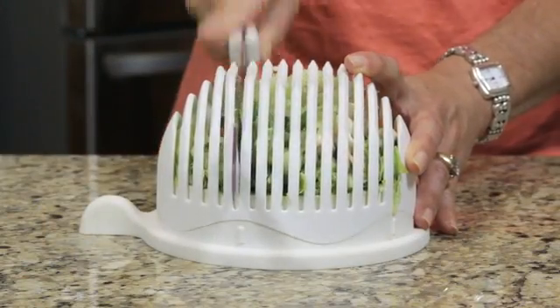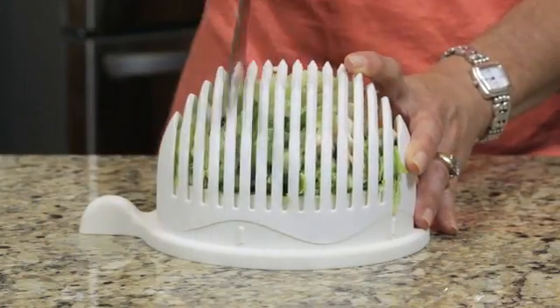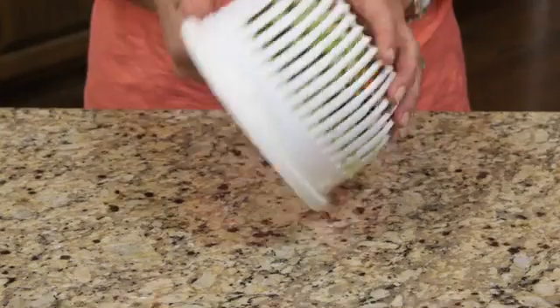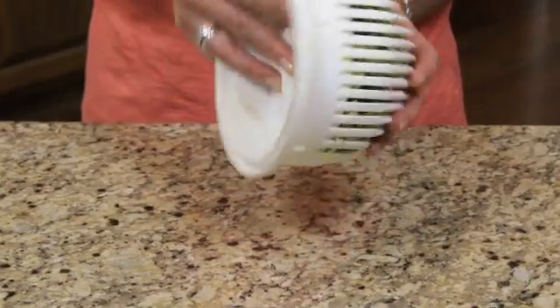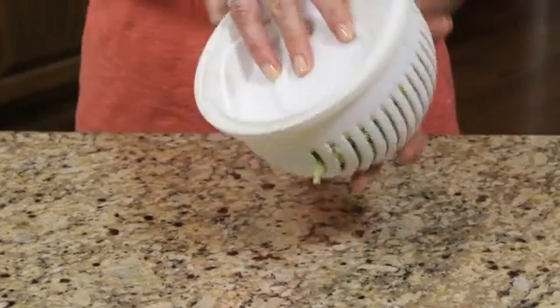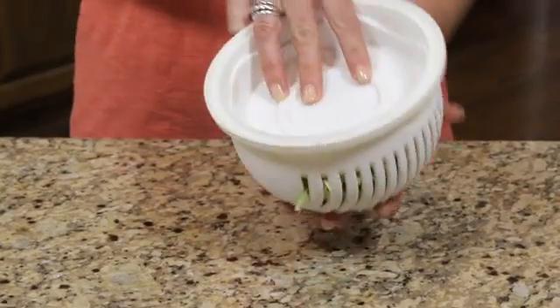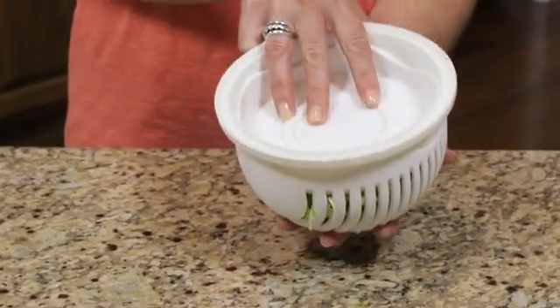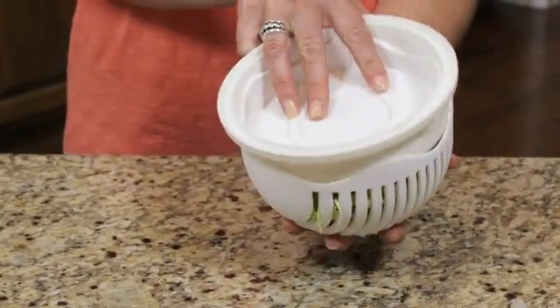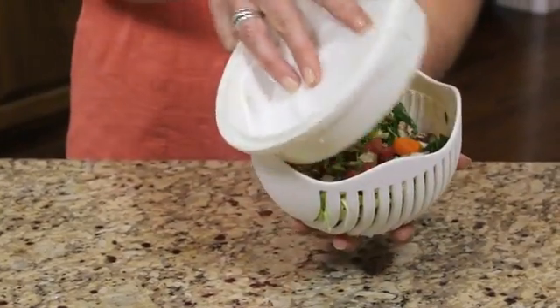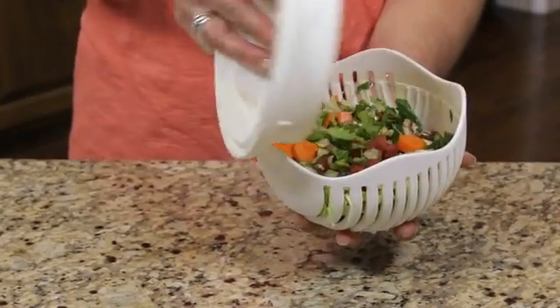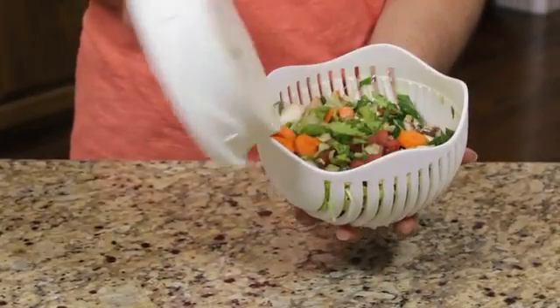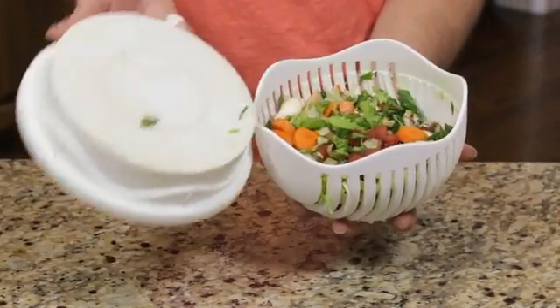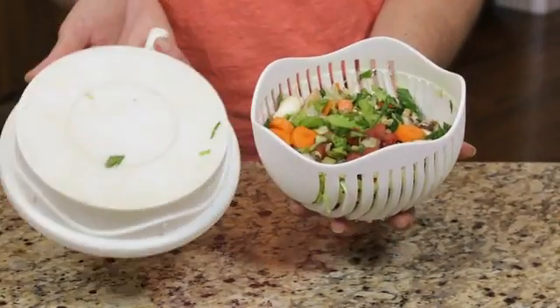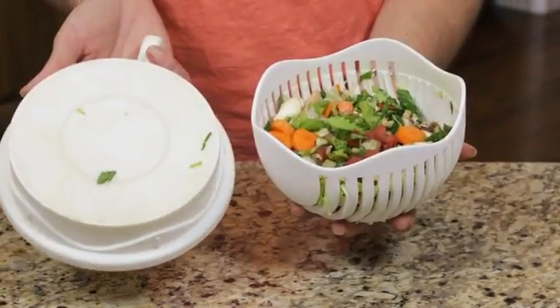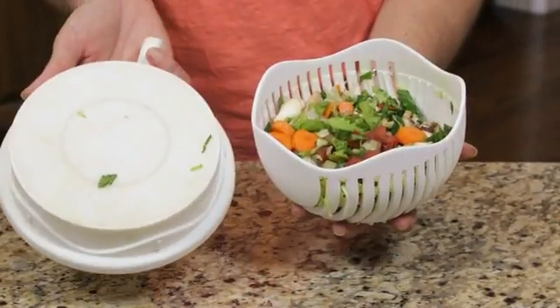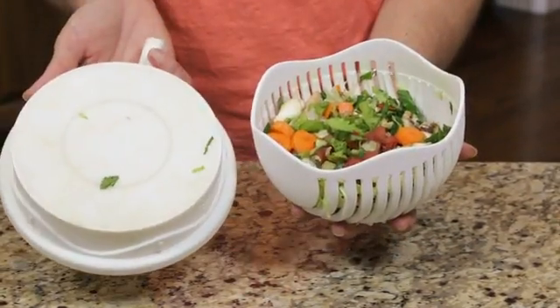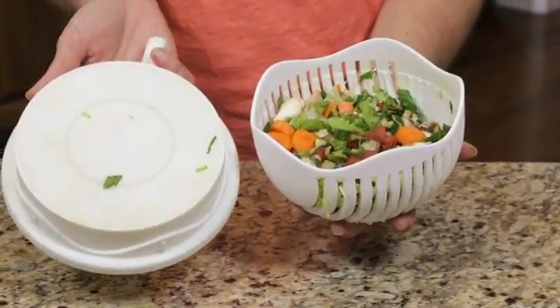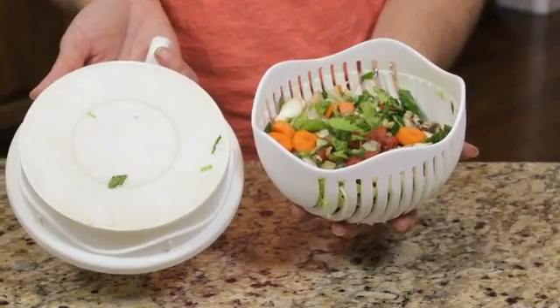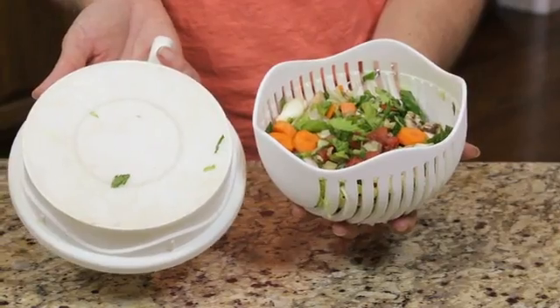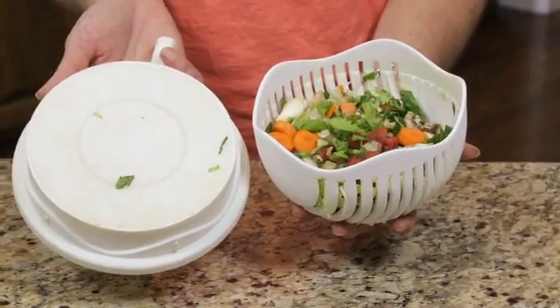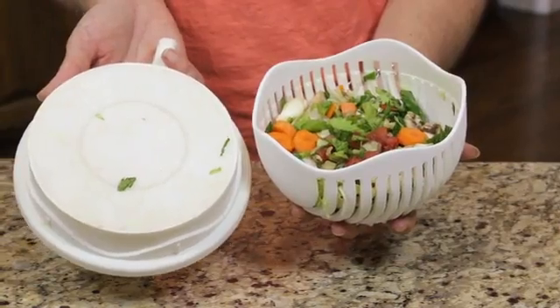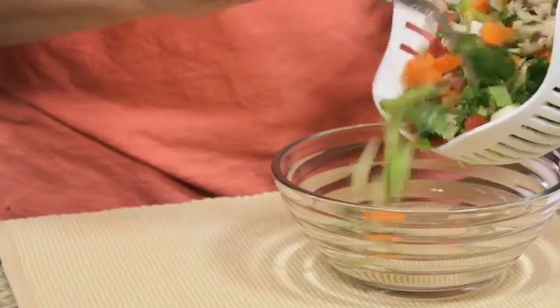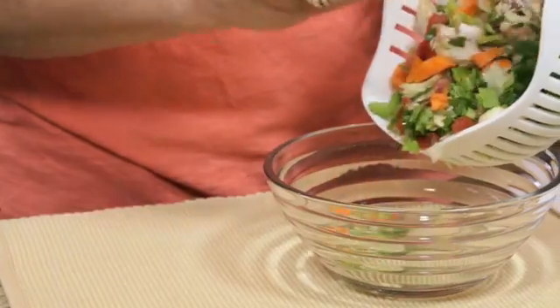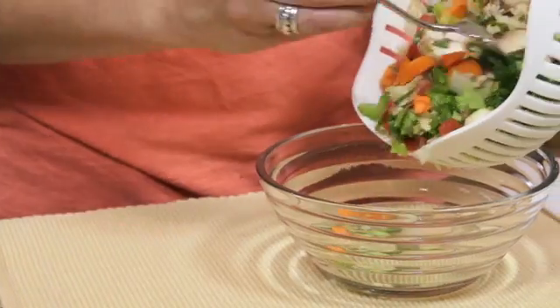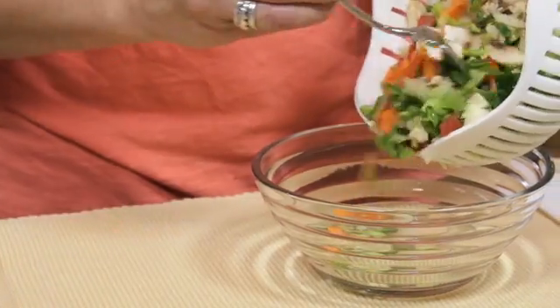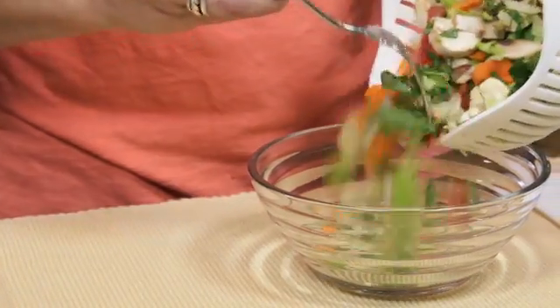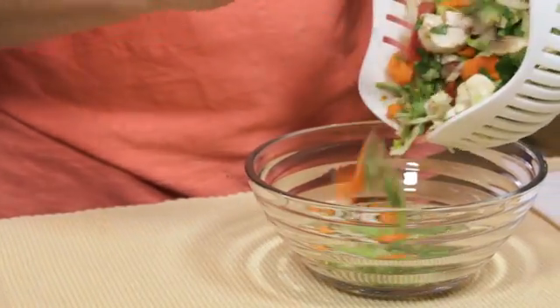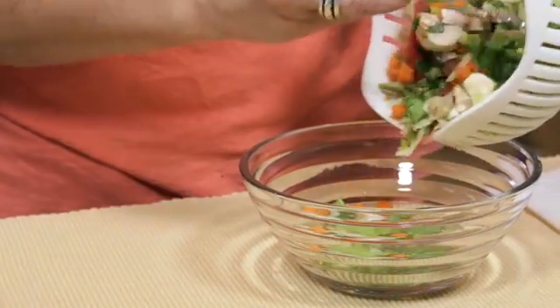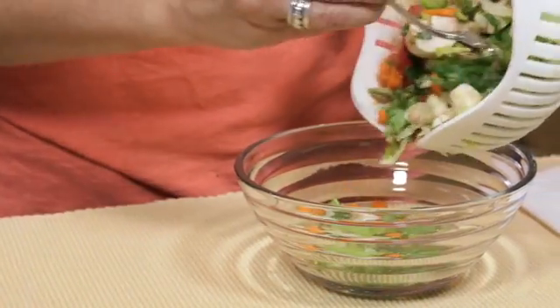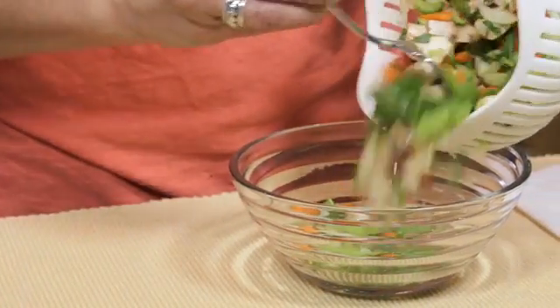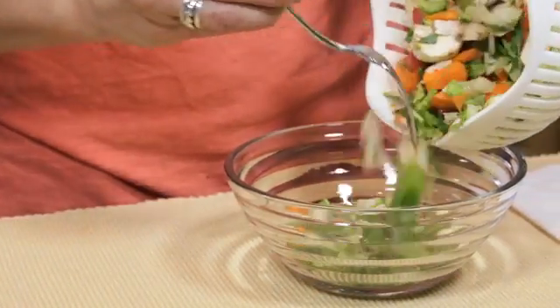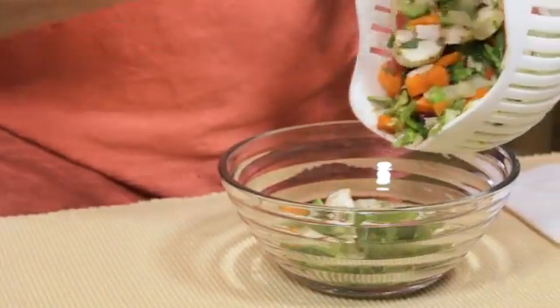In just seconds, your ingredients are perfectly chopped and your garden fresh salad is ready to eat.